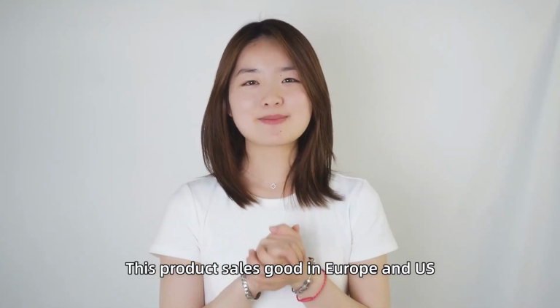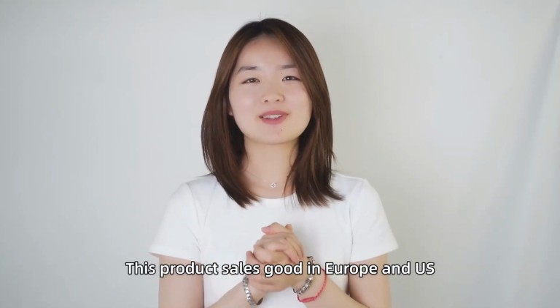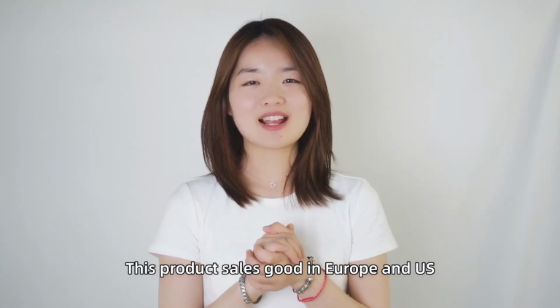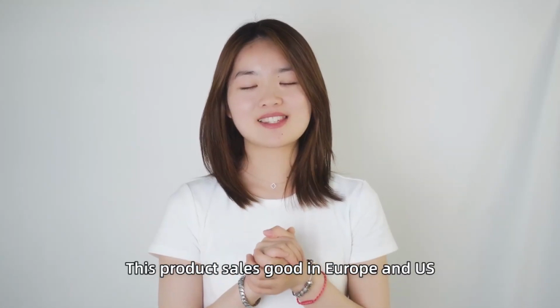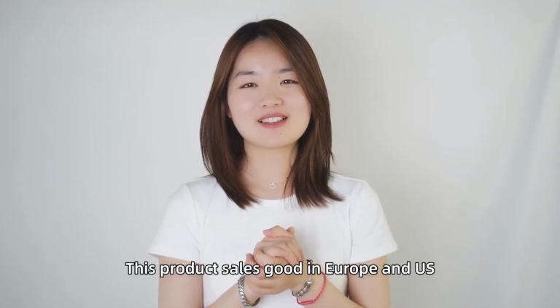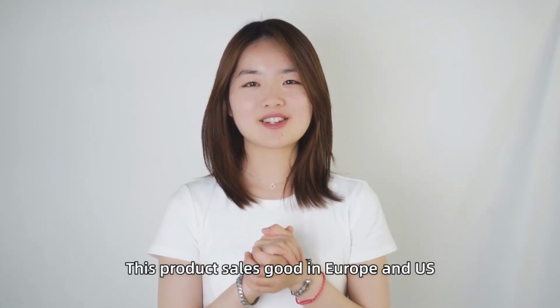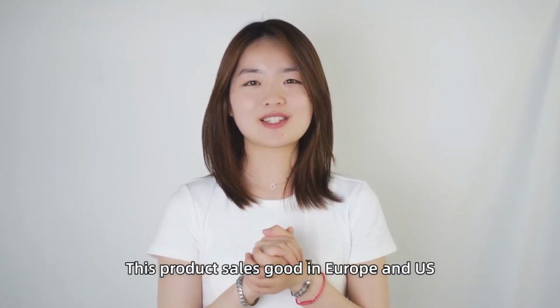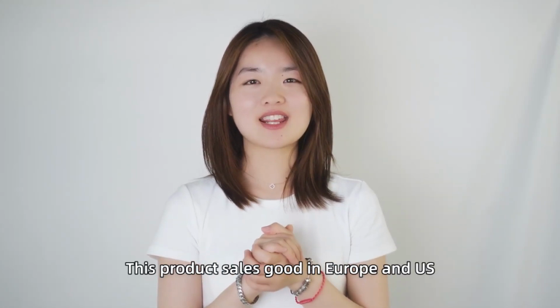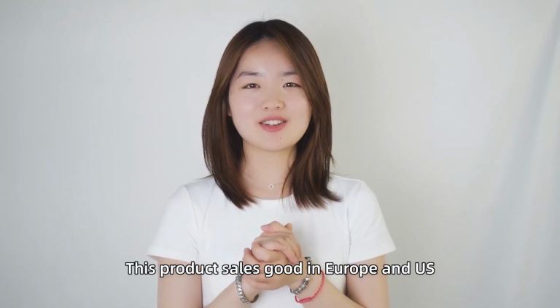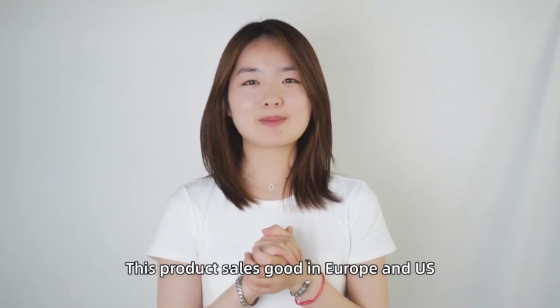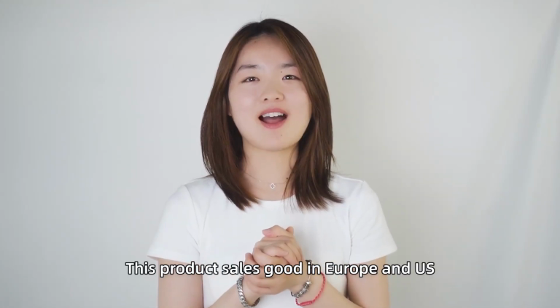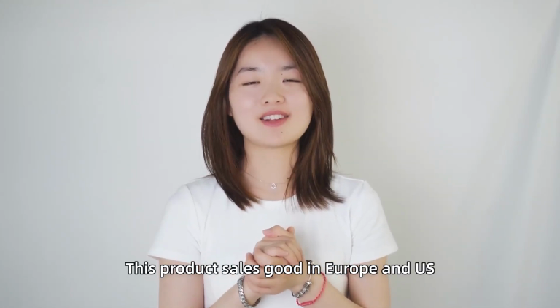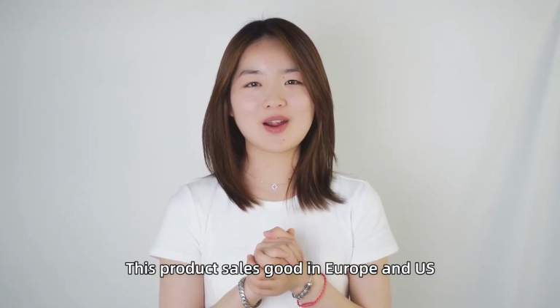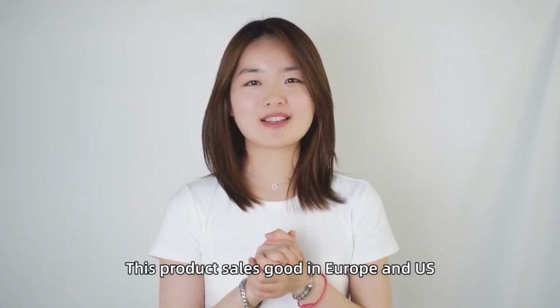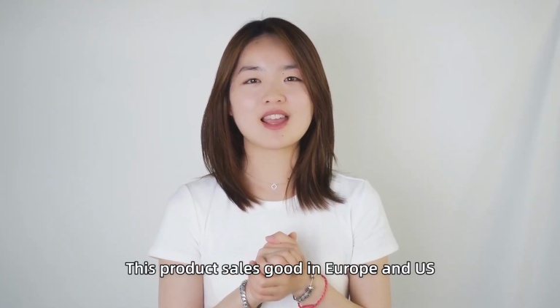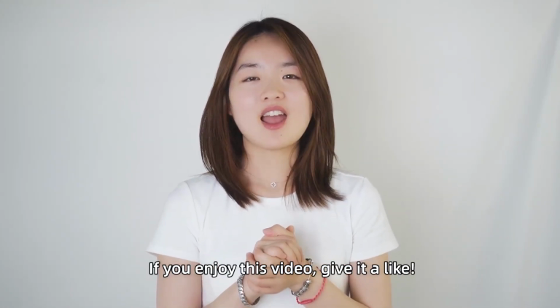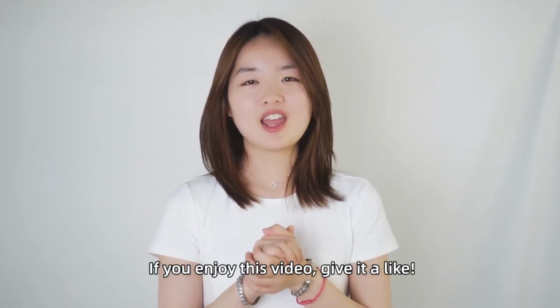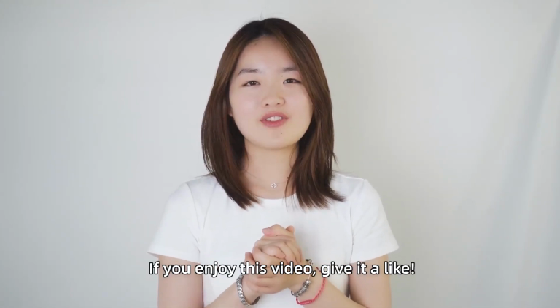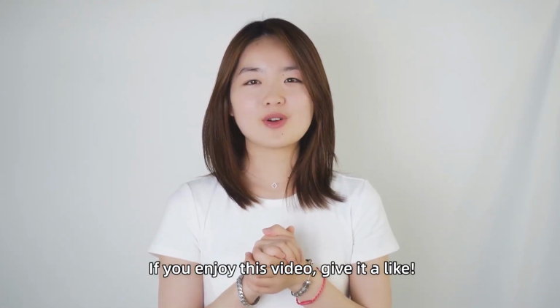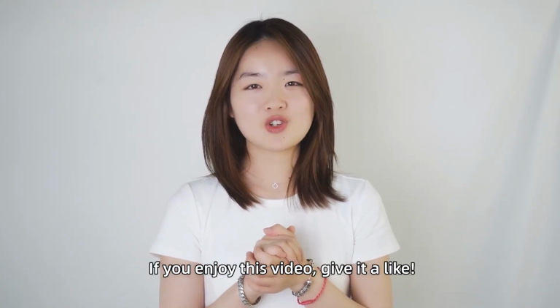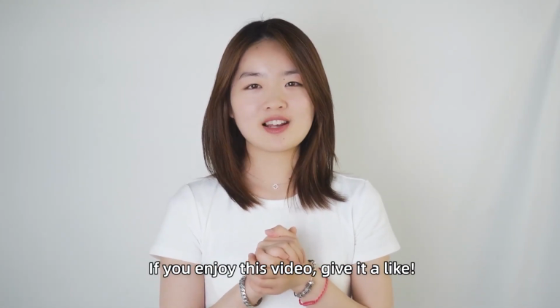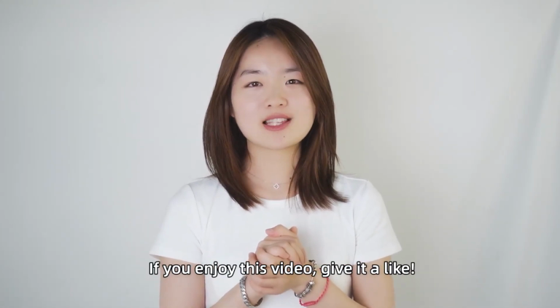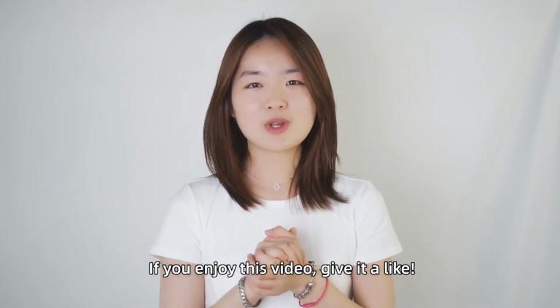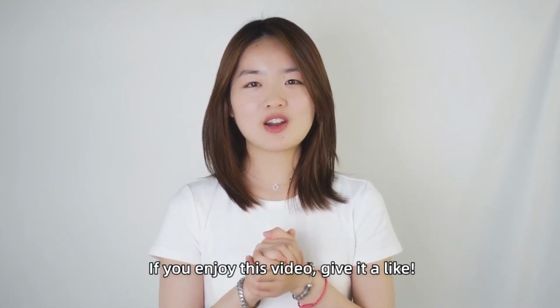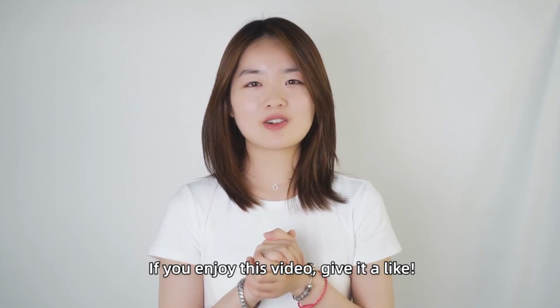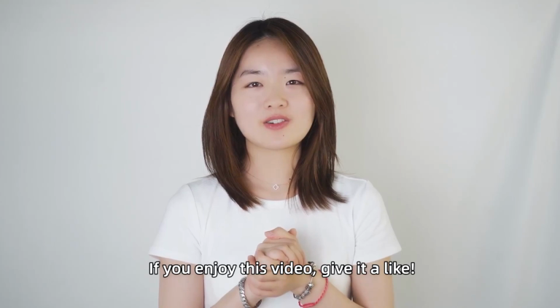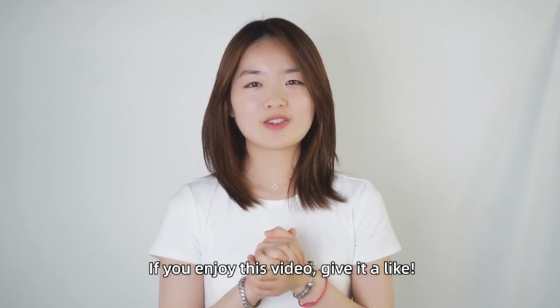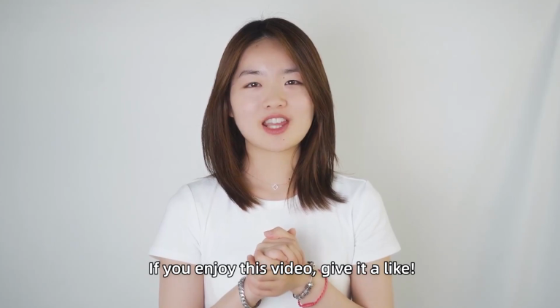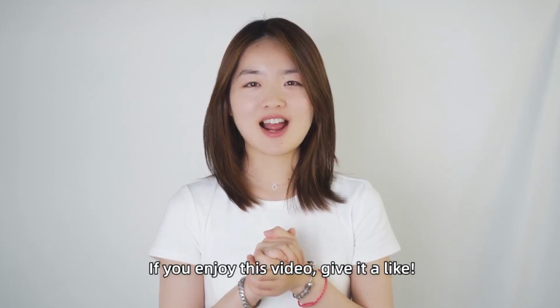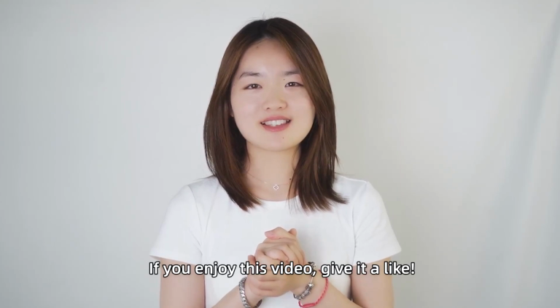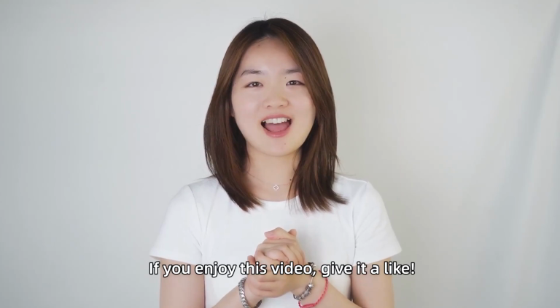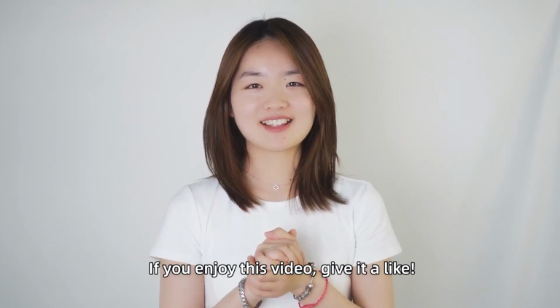This product sells well in Europe and US. If you enjoy this video, give it a like.